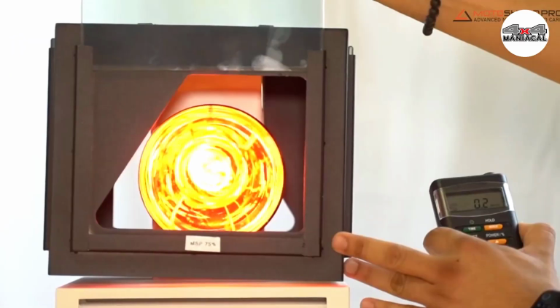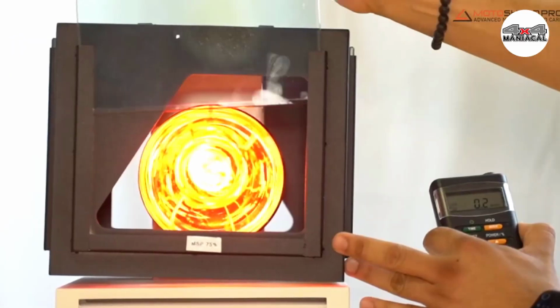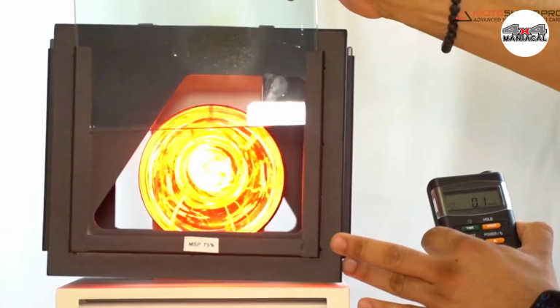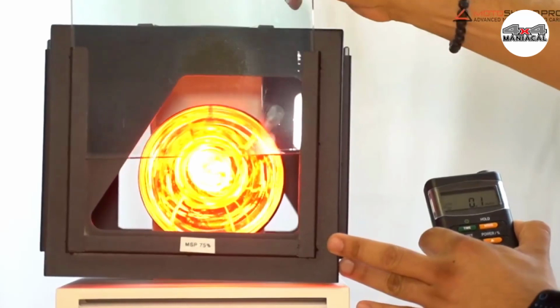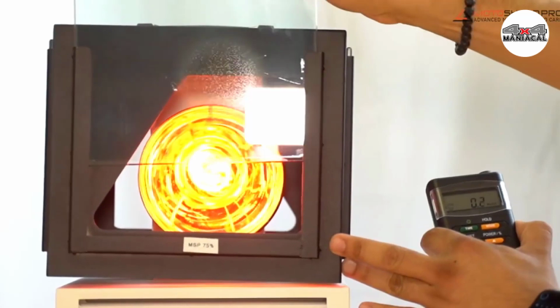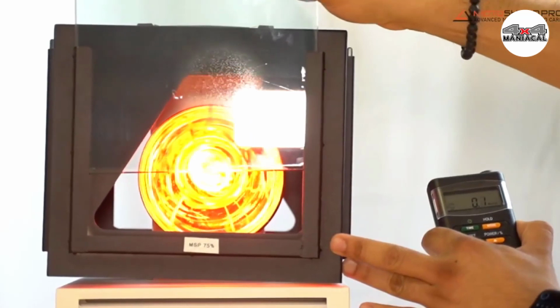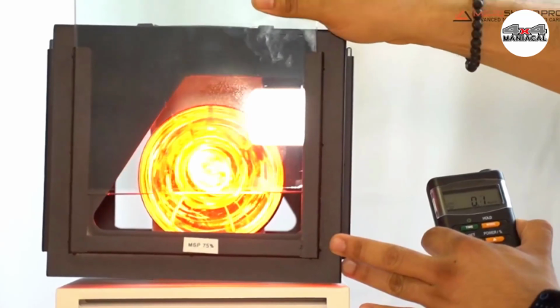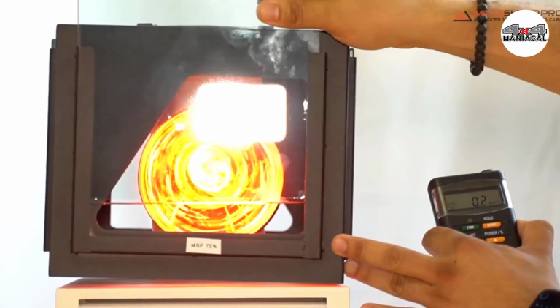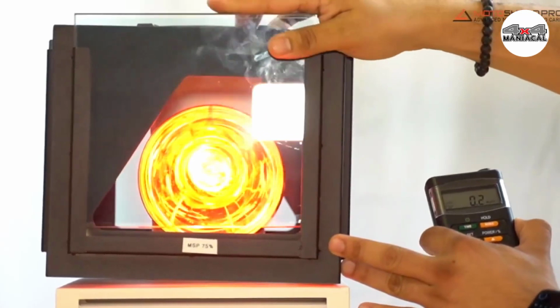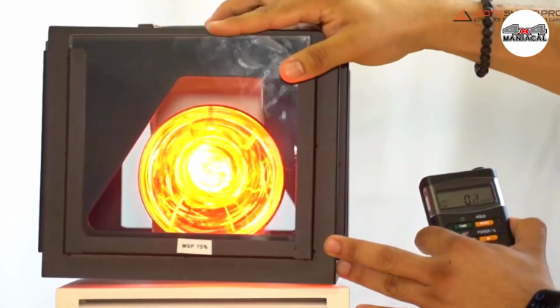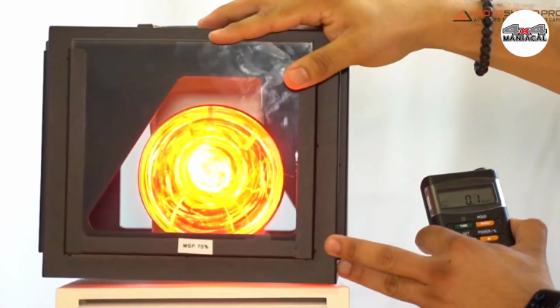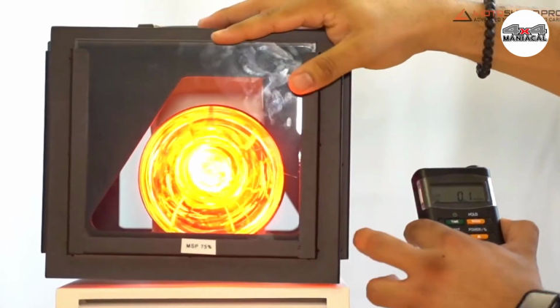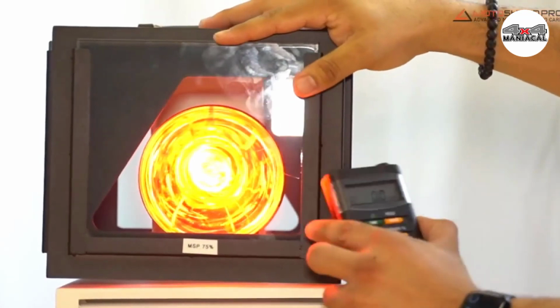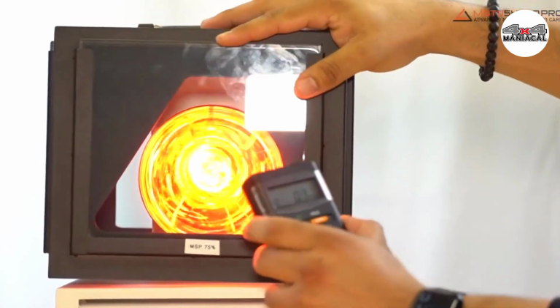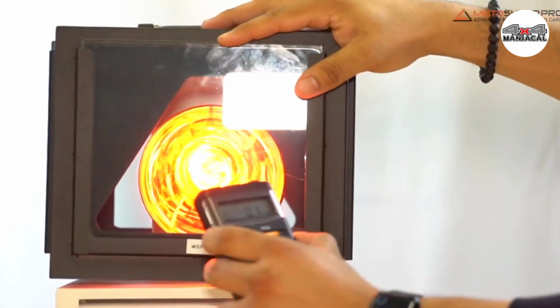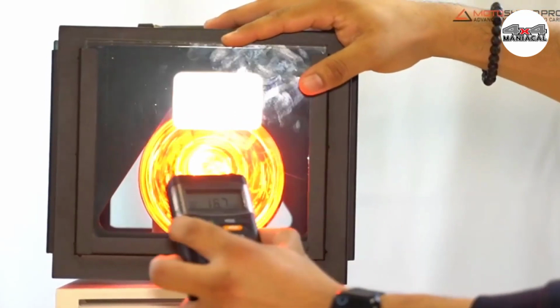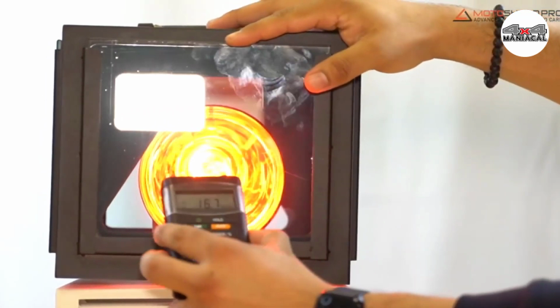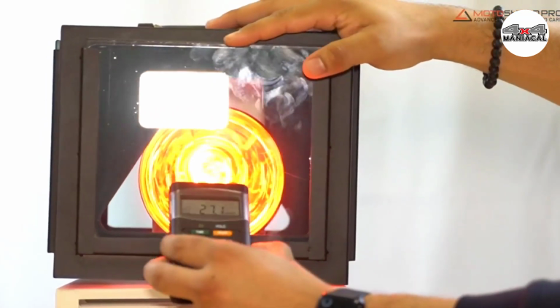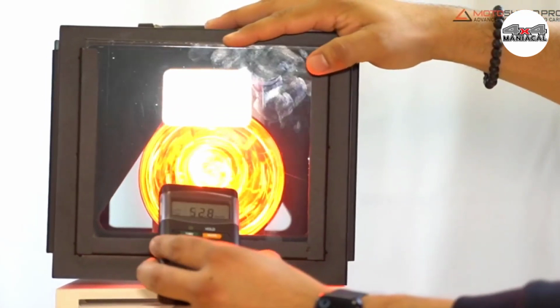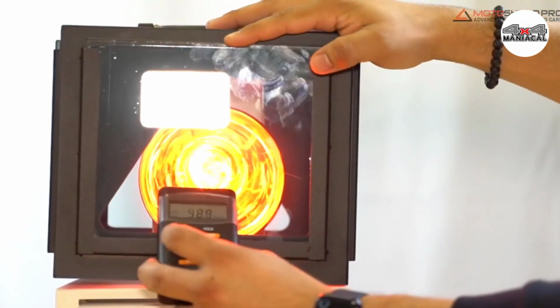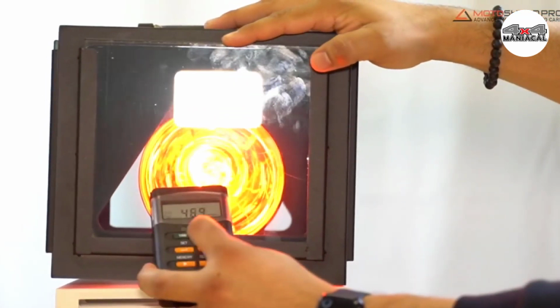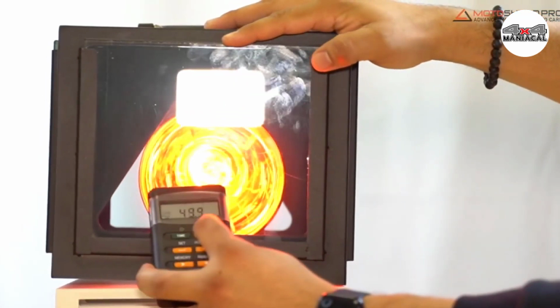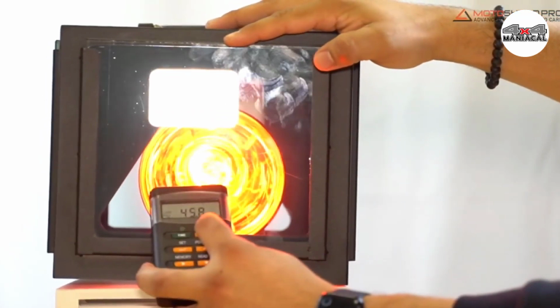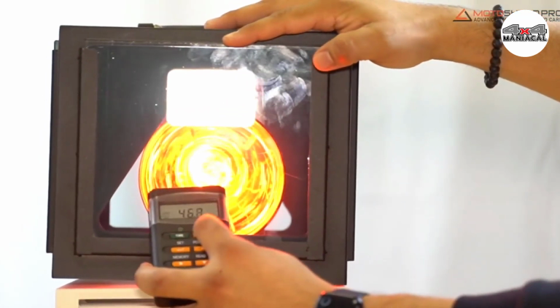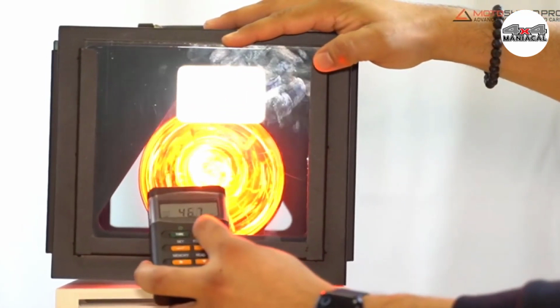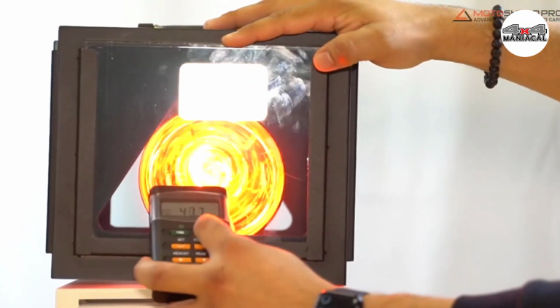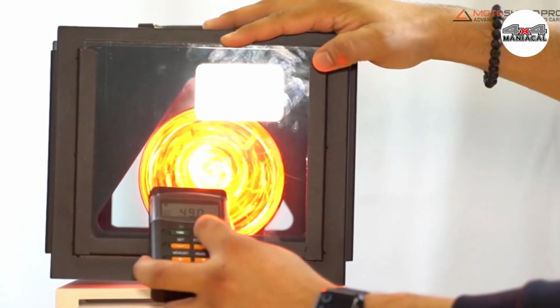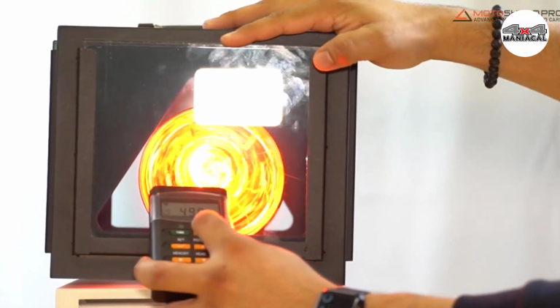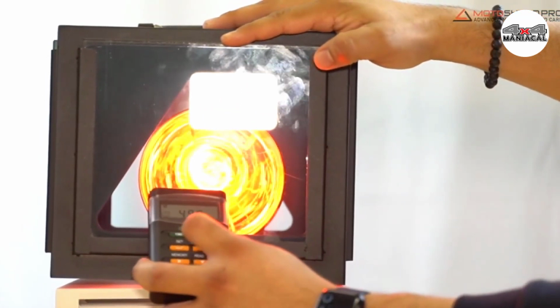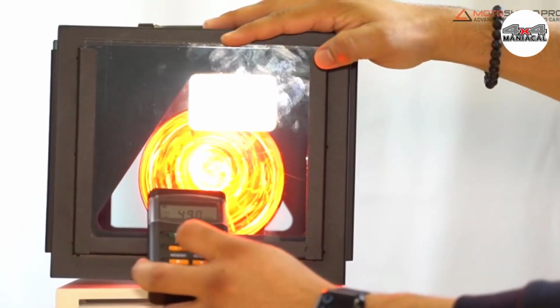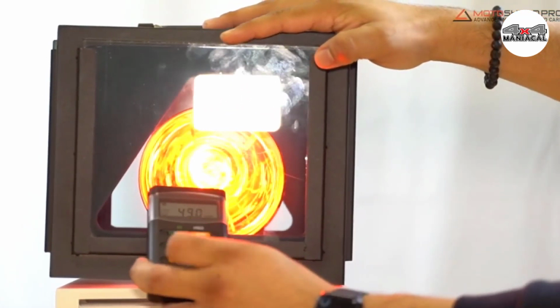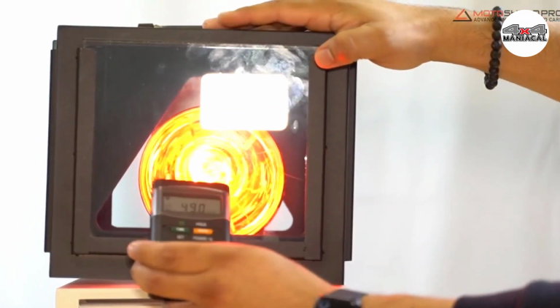That was our list of the top four best car window tints in 2023, just for you.